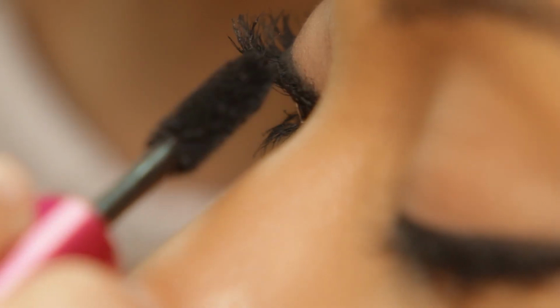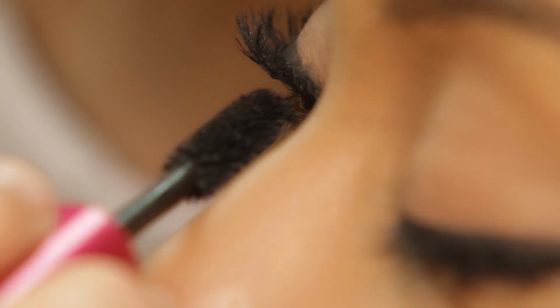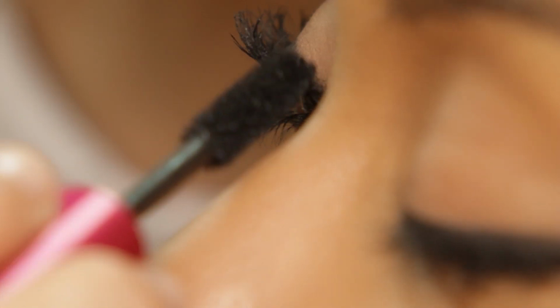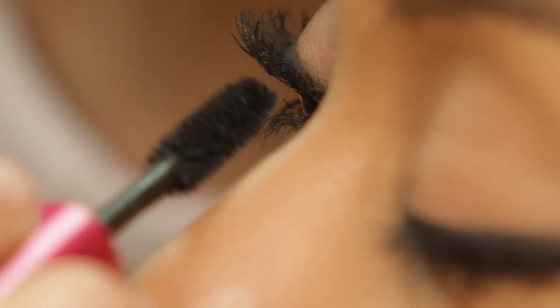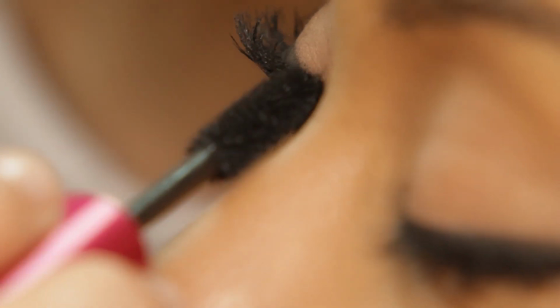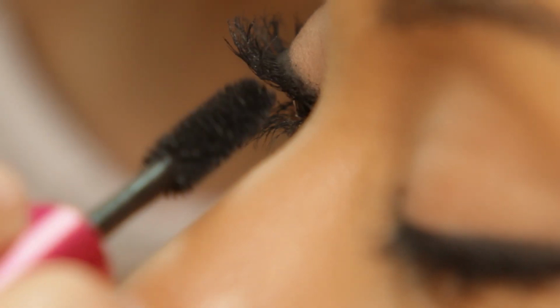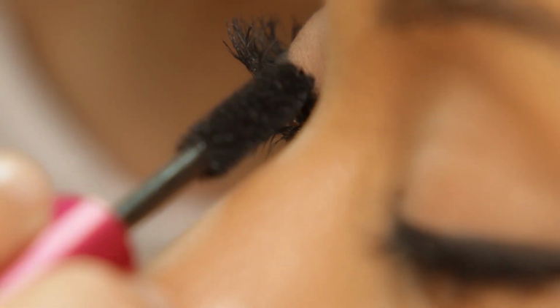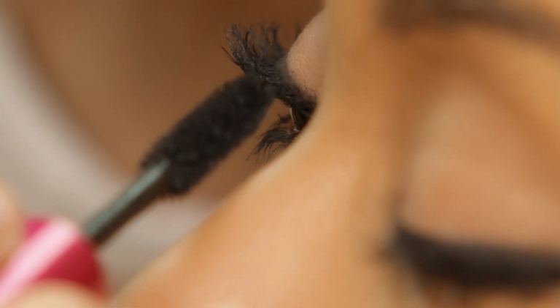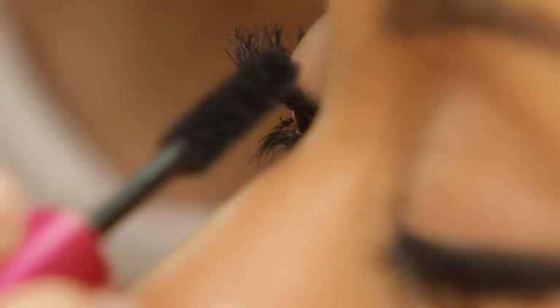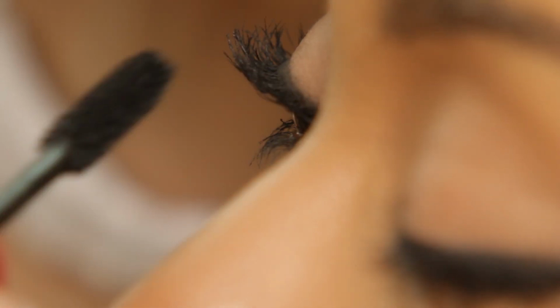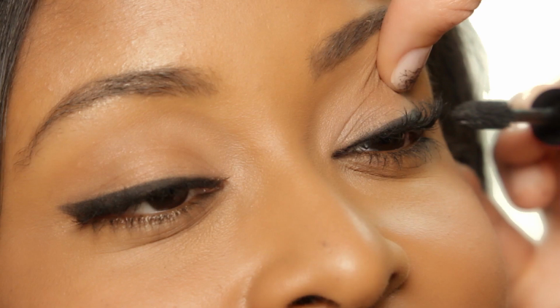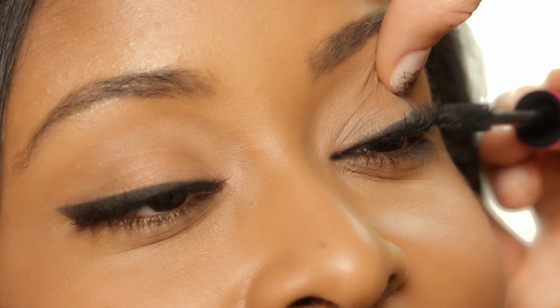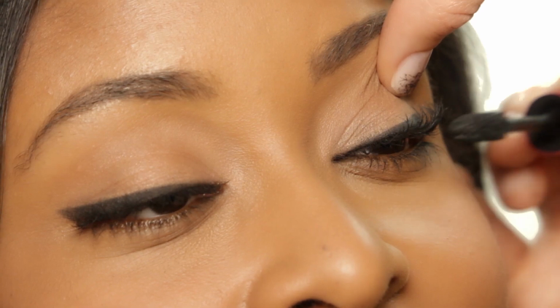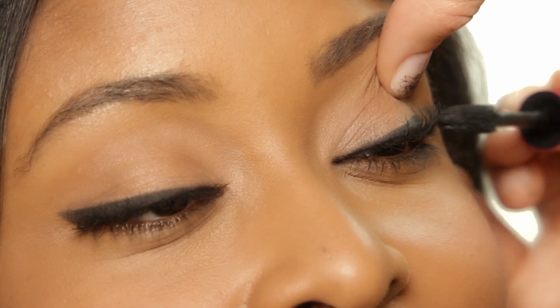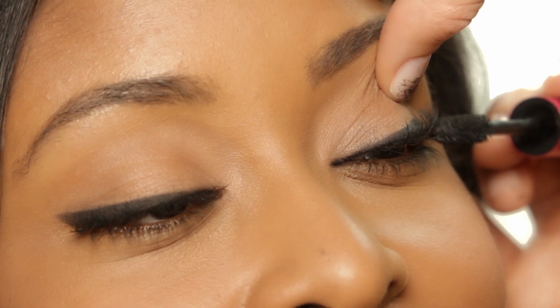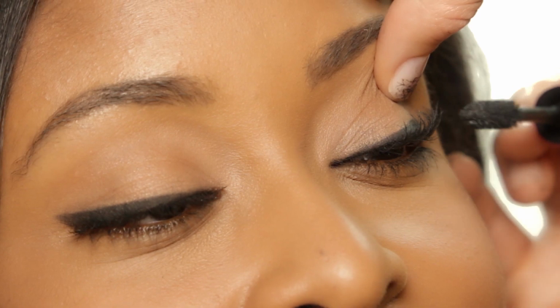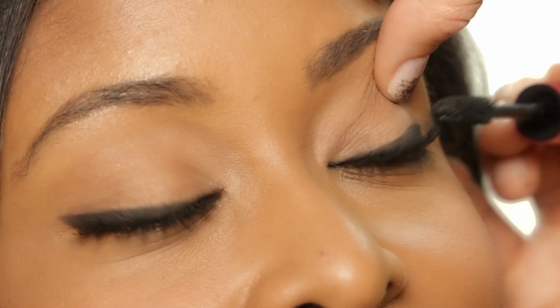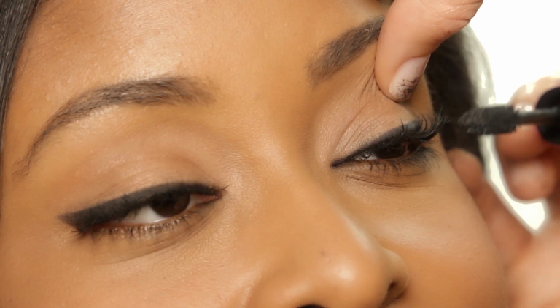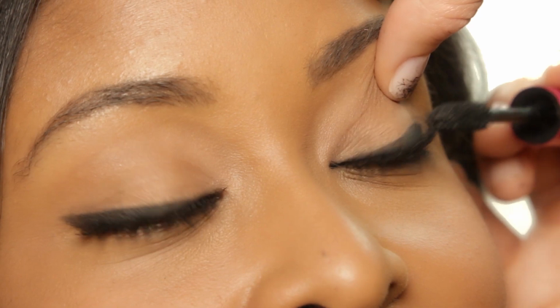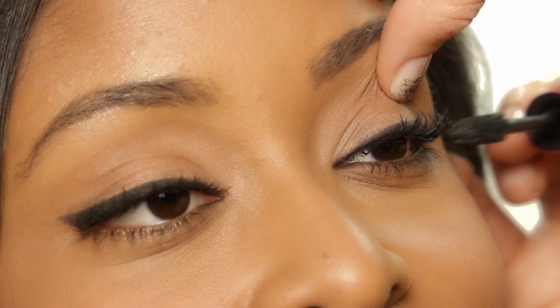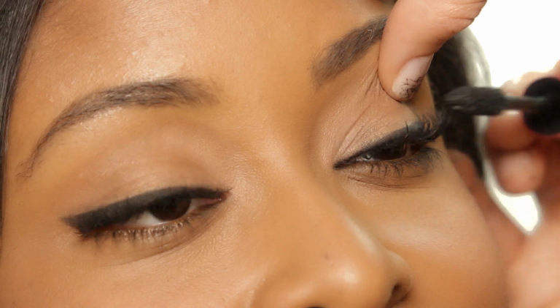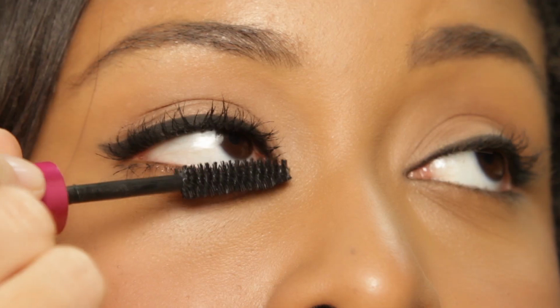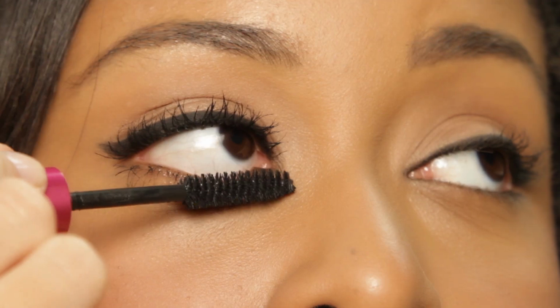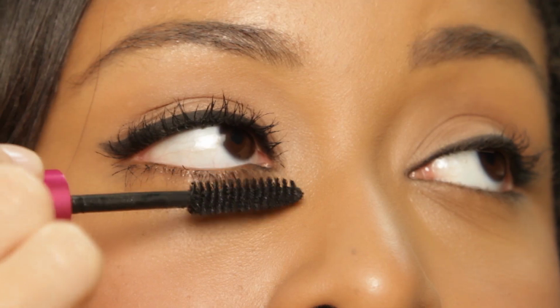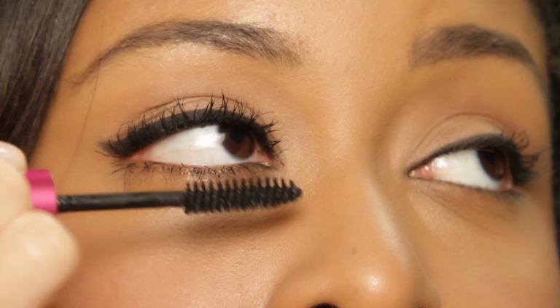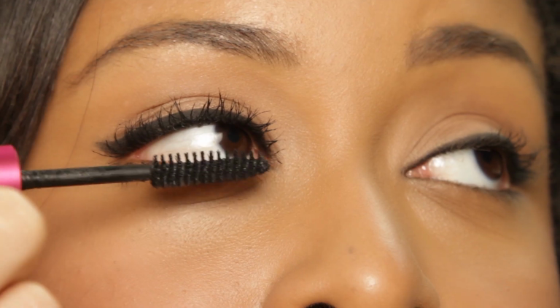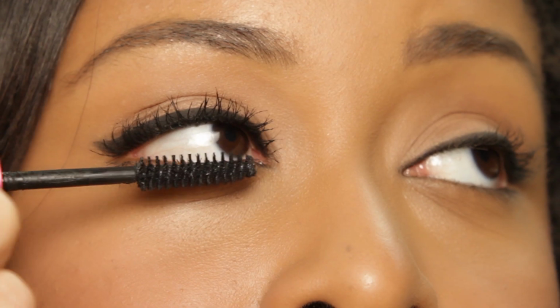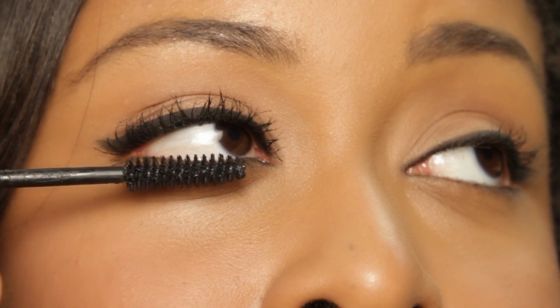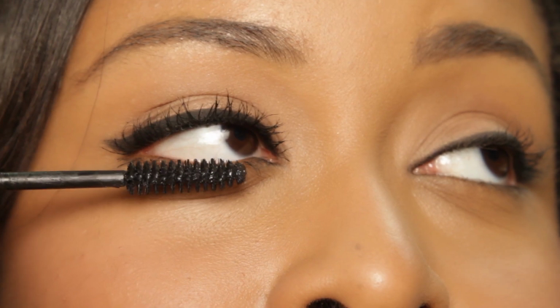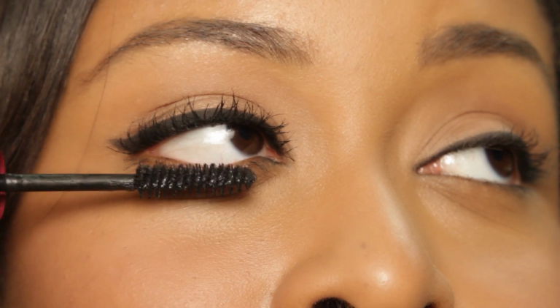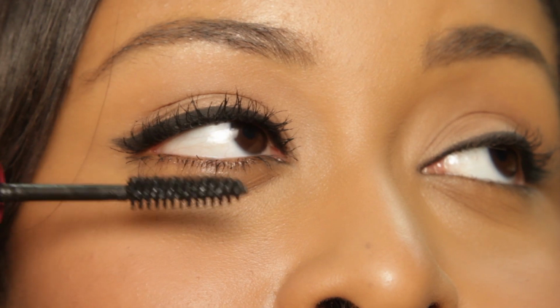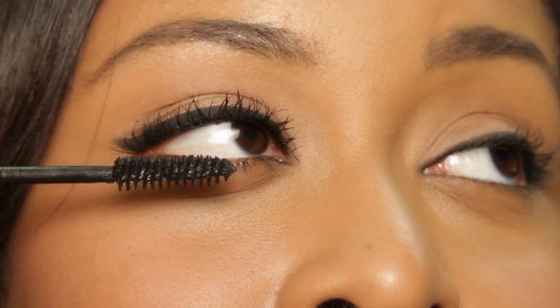Go all the way through the center towards the outer corner and pull outwards. Don't be afraid to coat it up — two or three coats on top, and one coat on the bottom for extra definition.